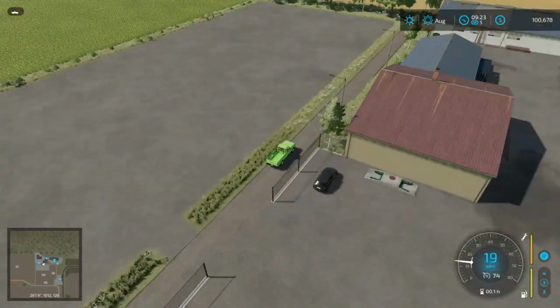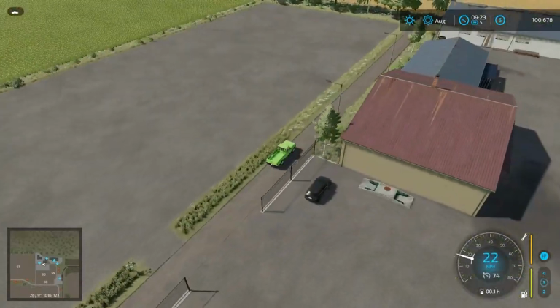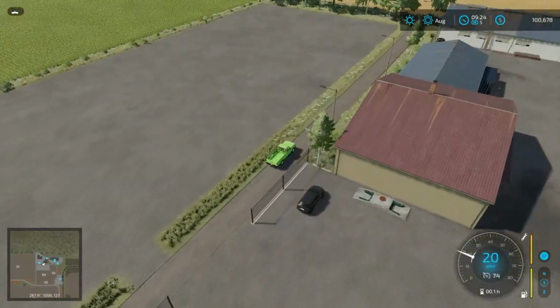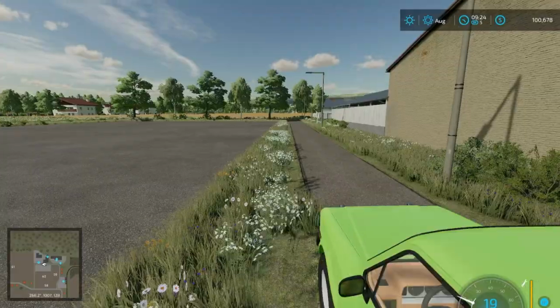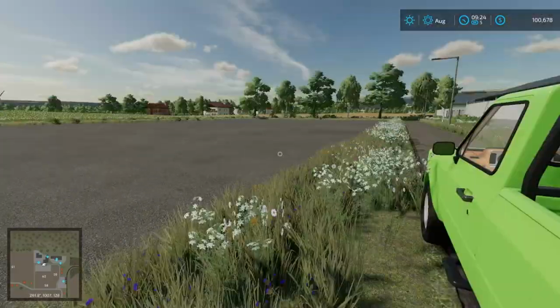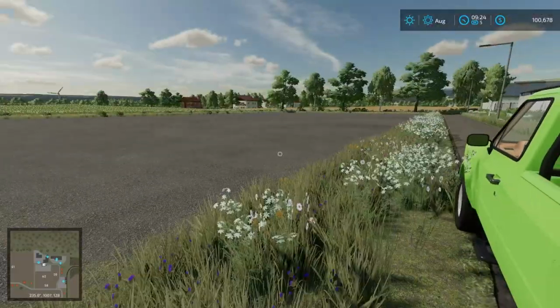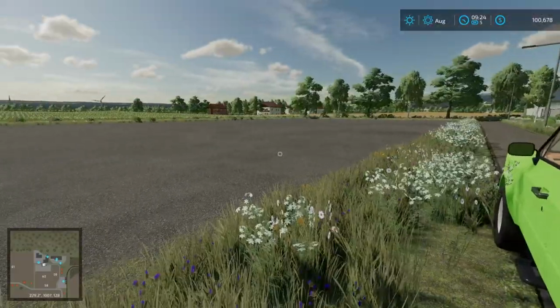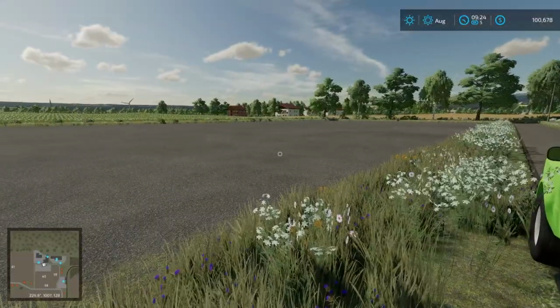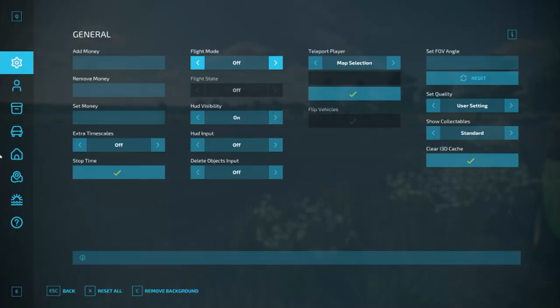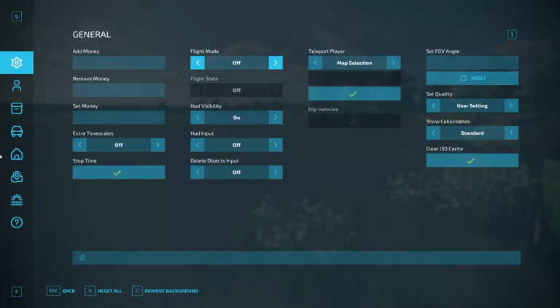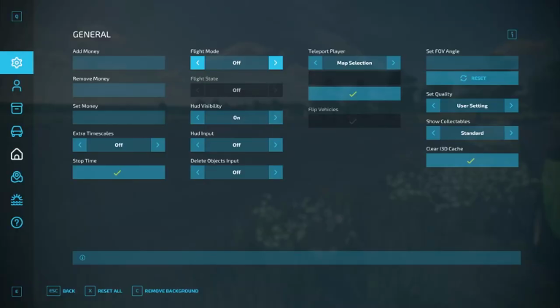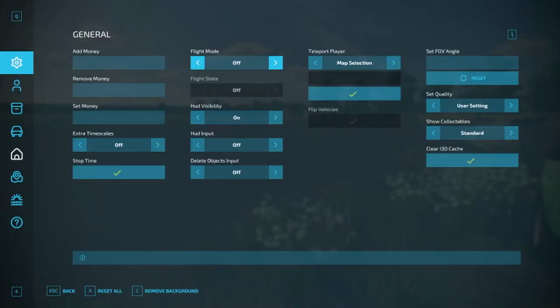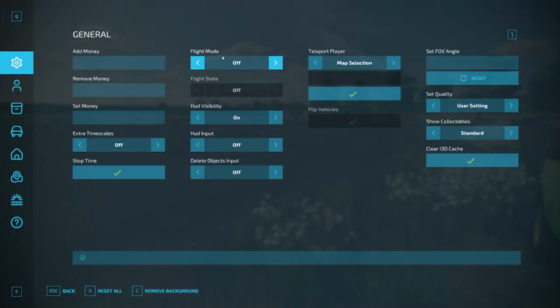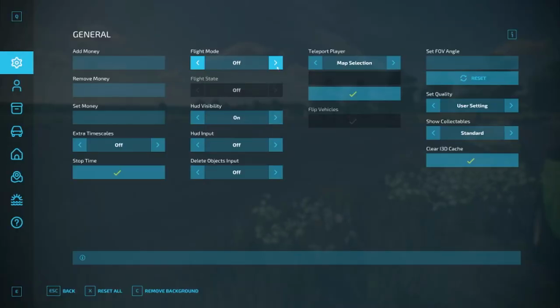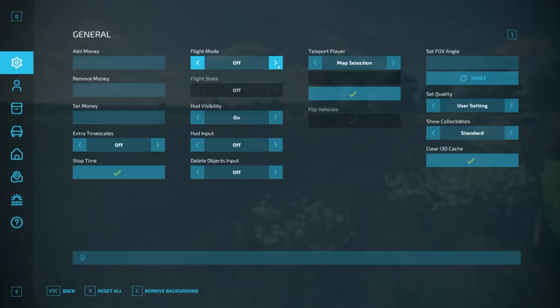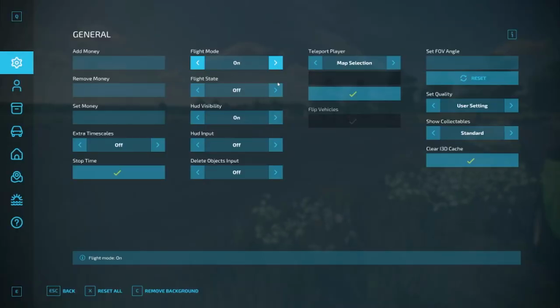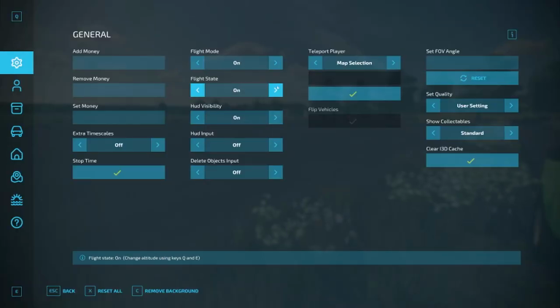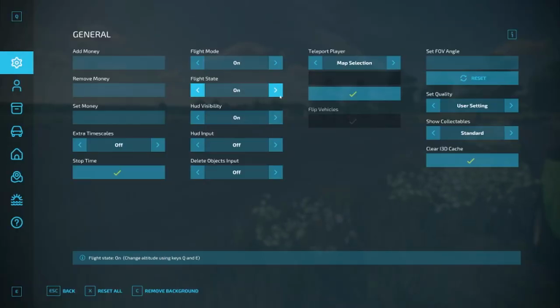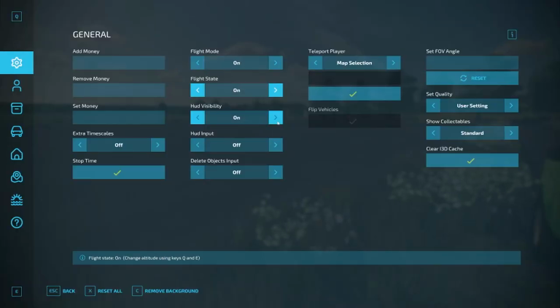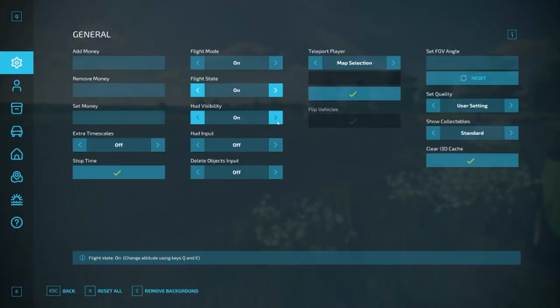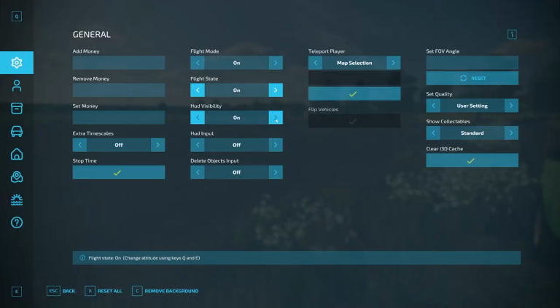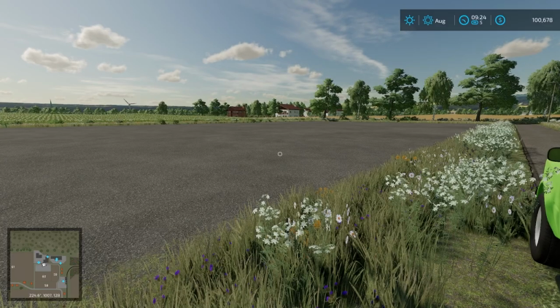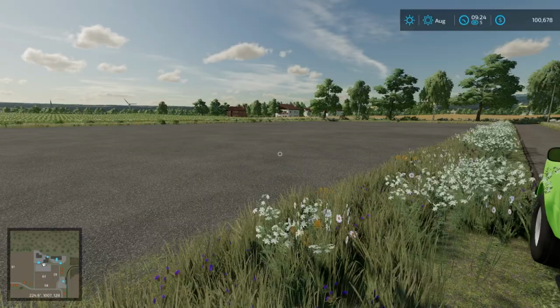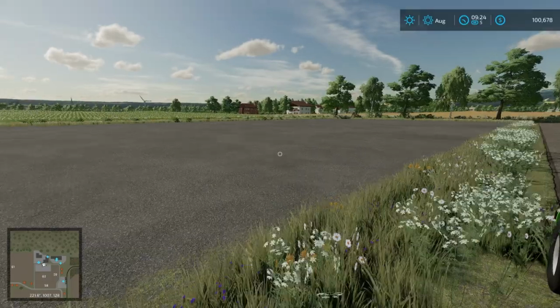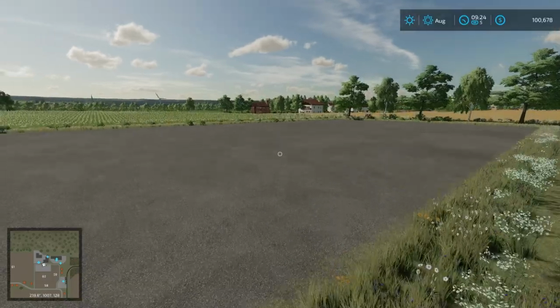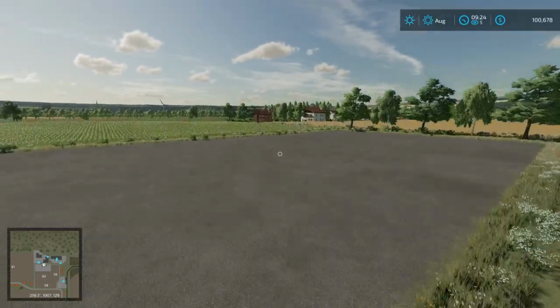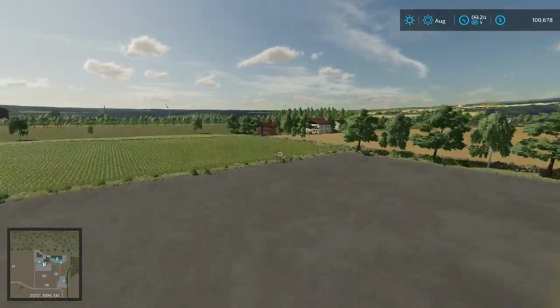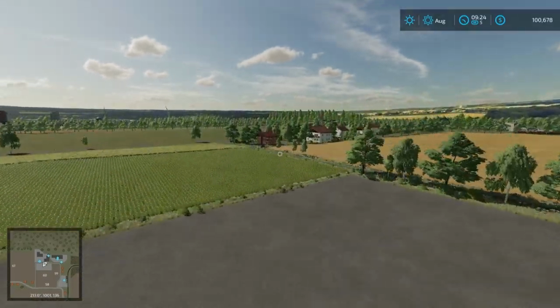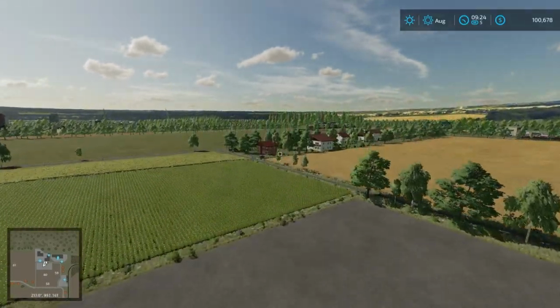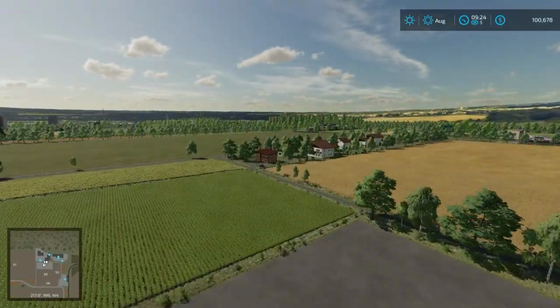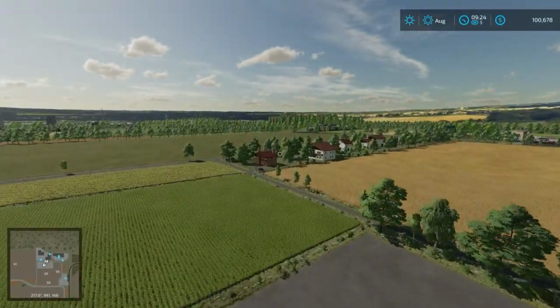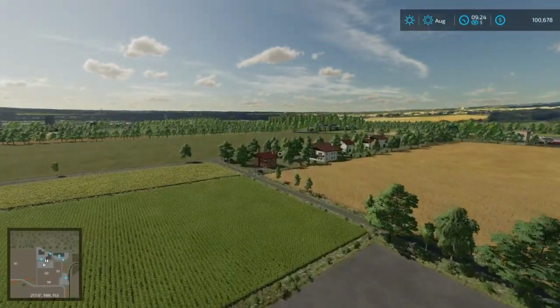We also have an animal dealer, and the animal dealer is the sell point at the end as well in this little area. And I think that means it's time for a little flyover.